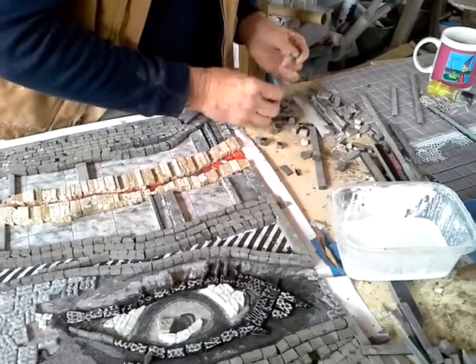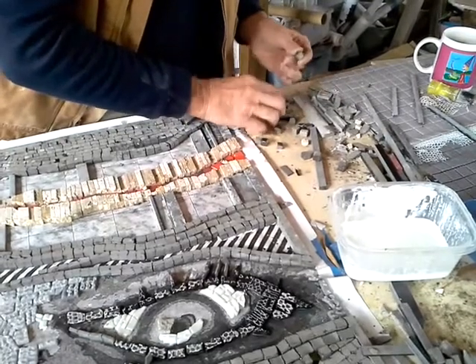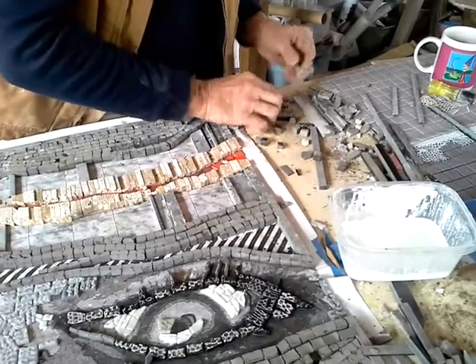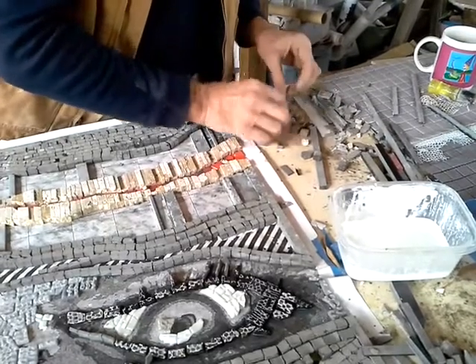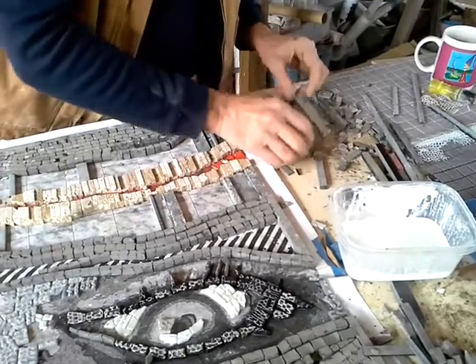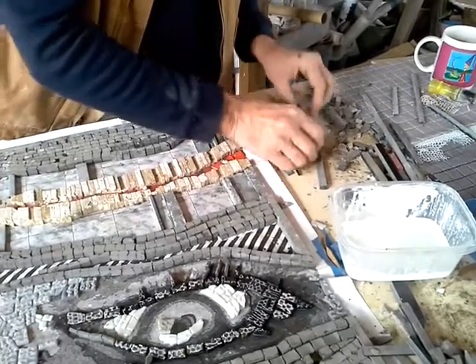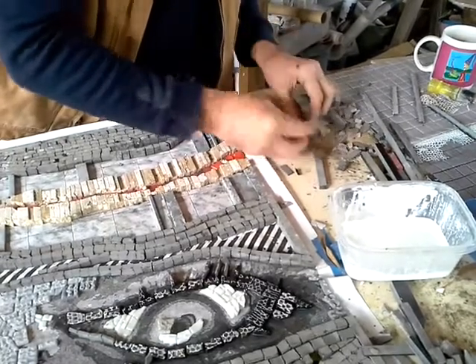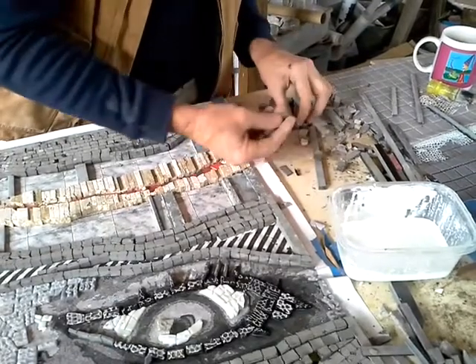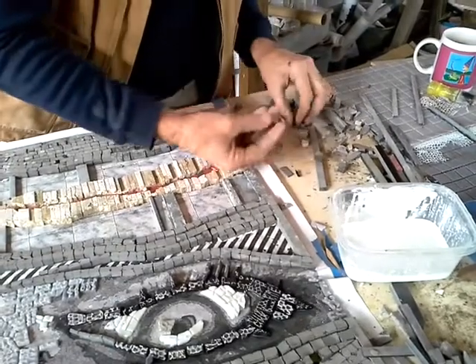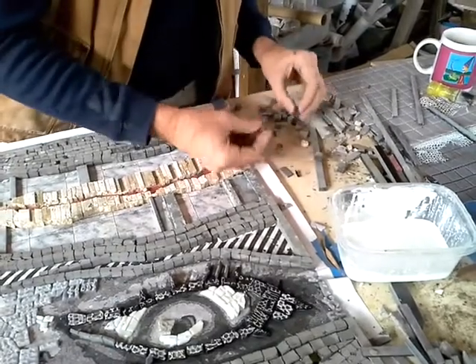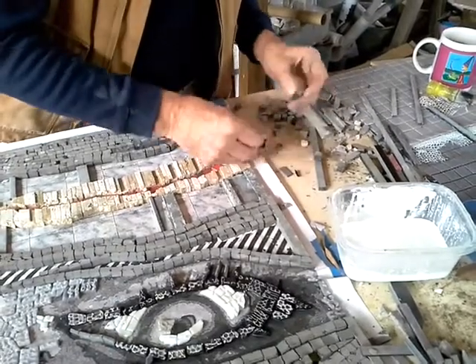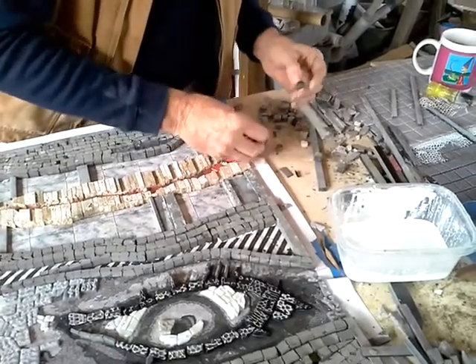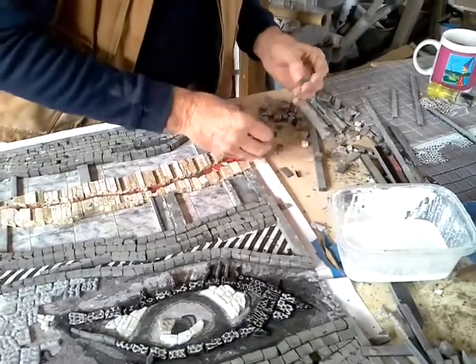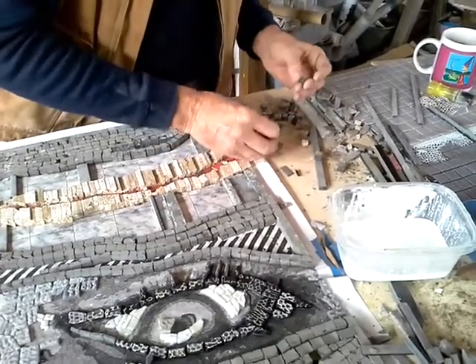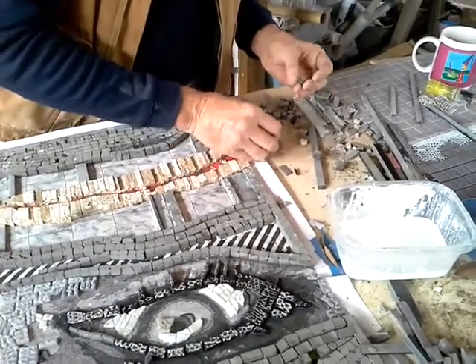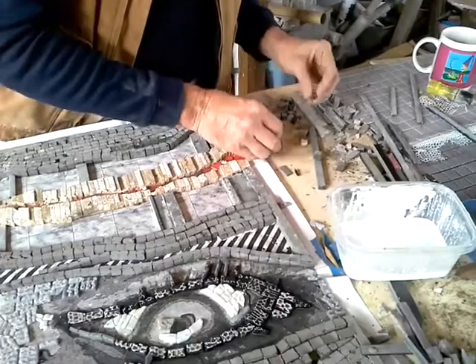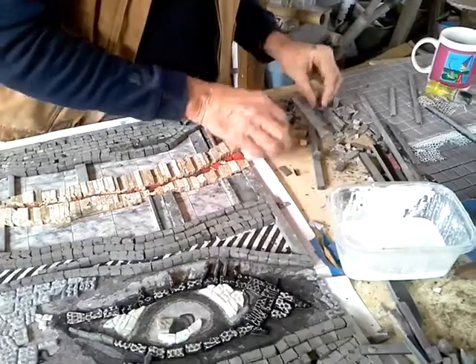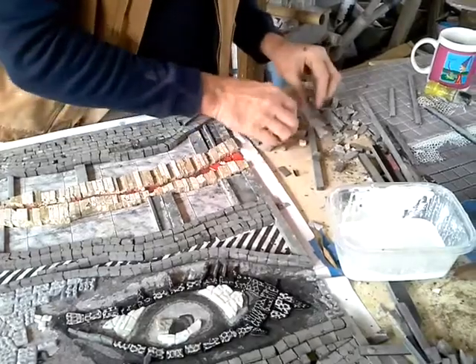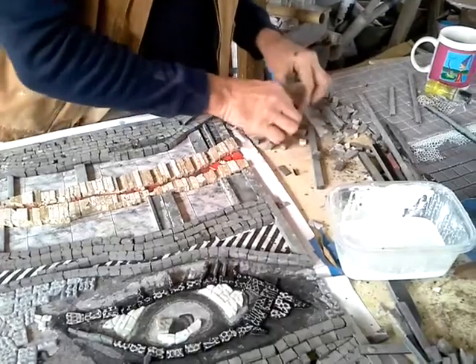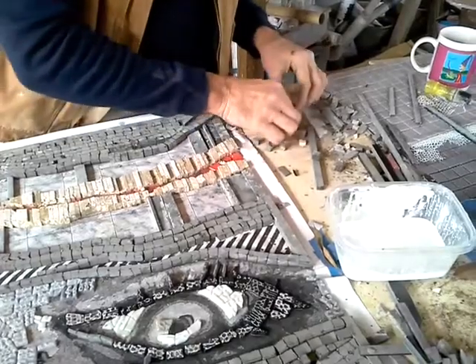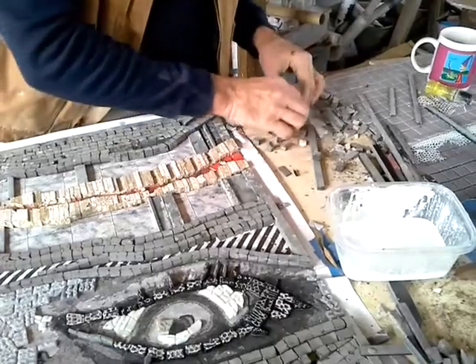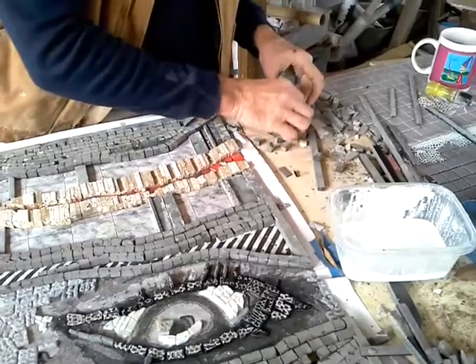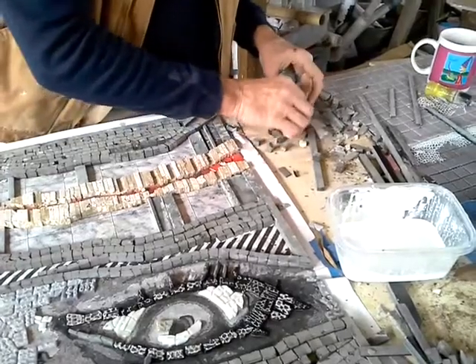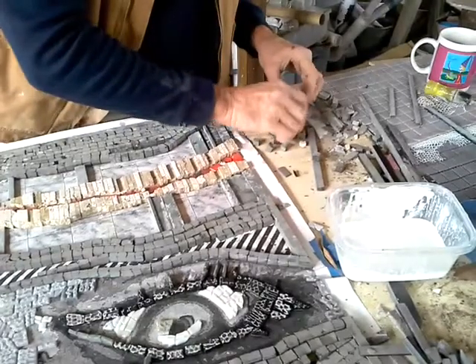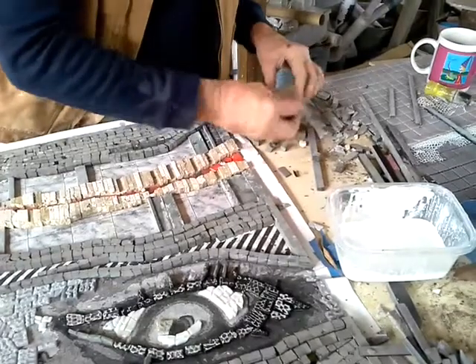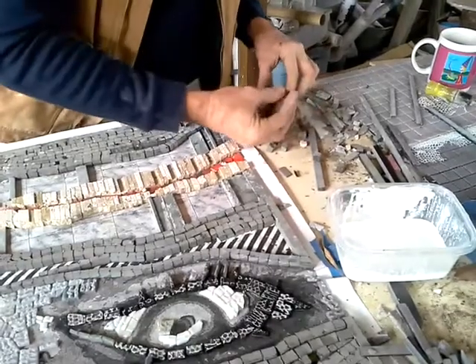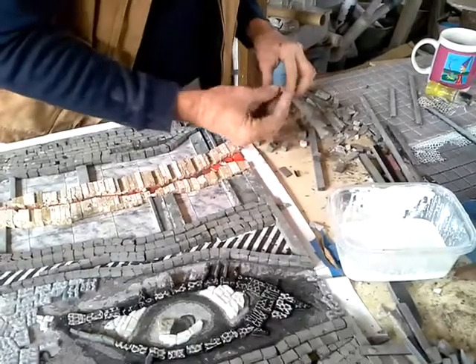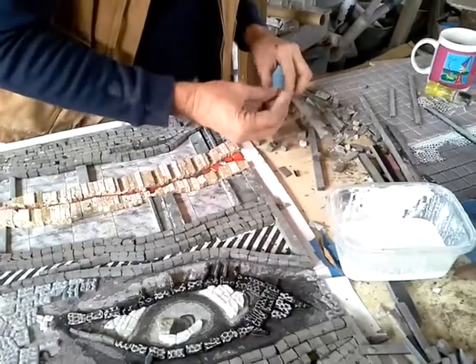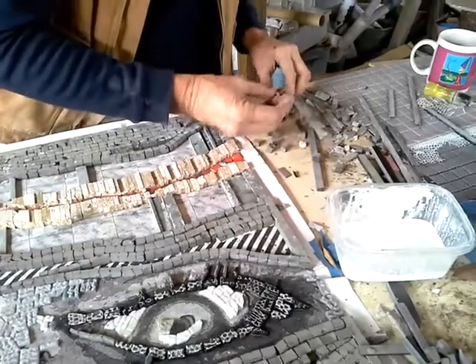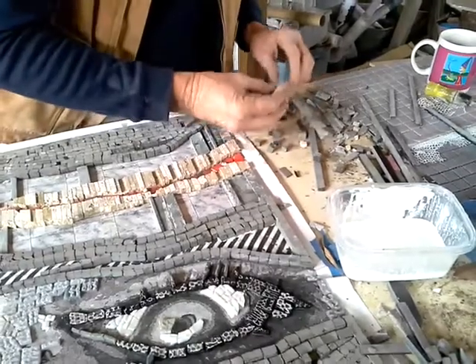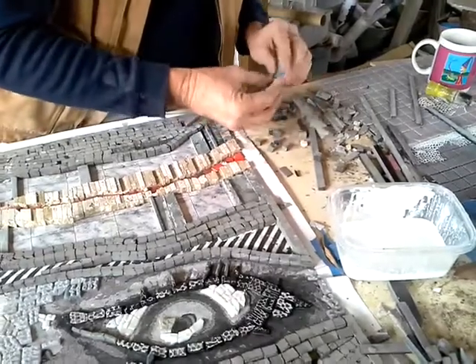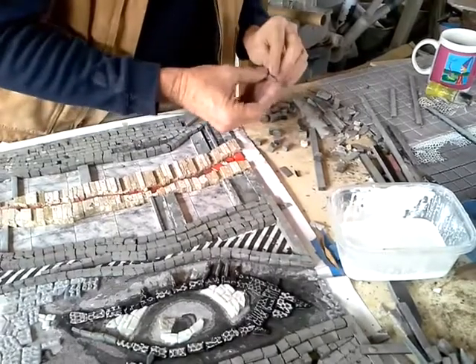So that came out of the stone fine — all the stones came out well.